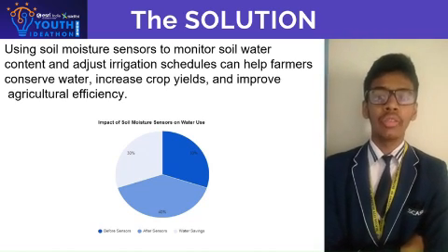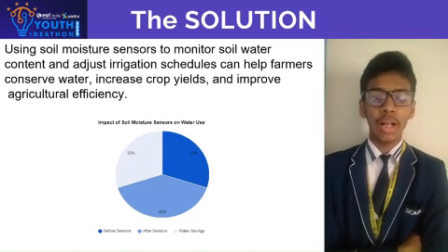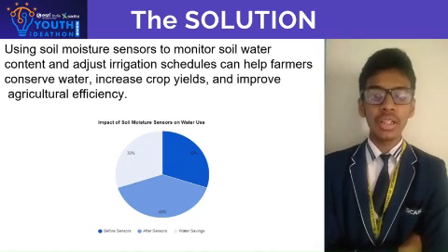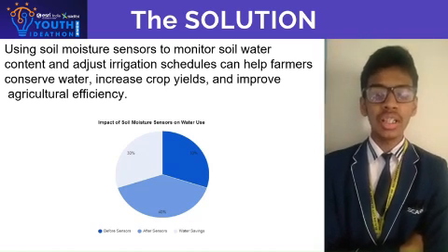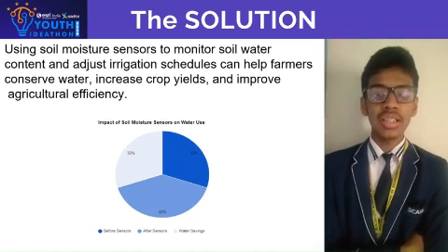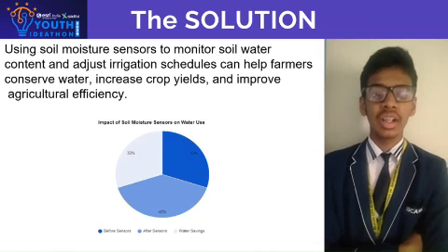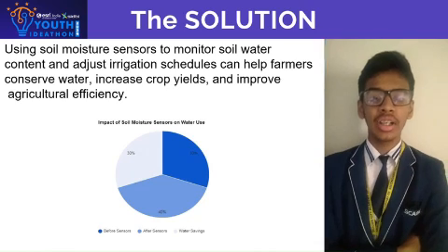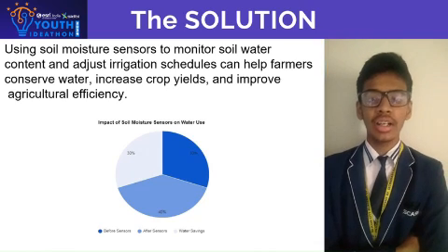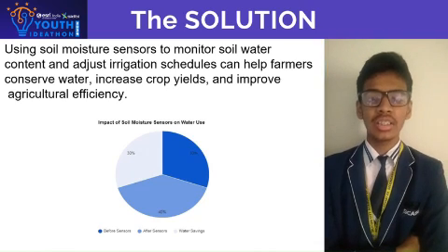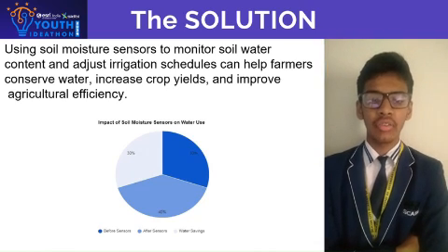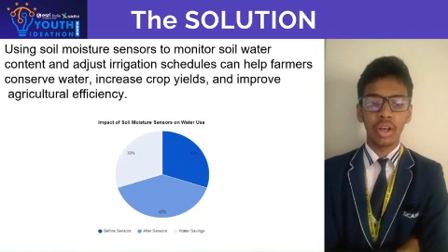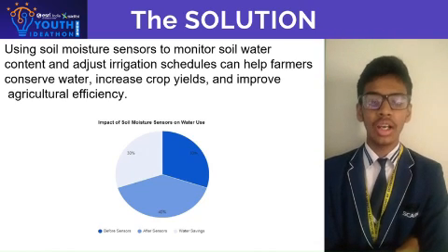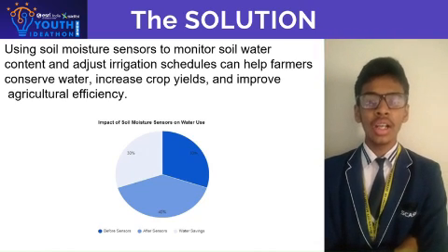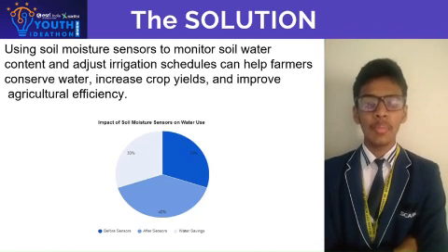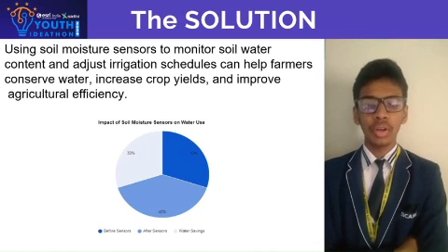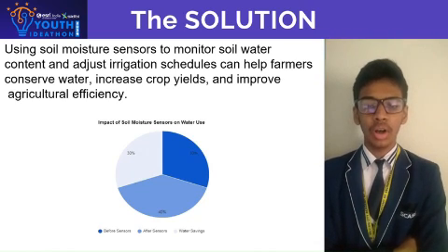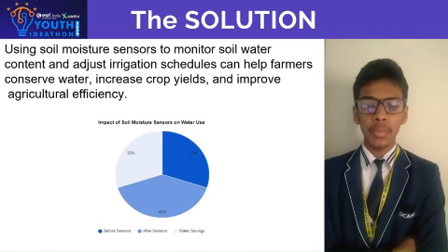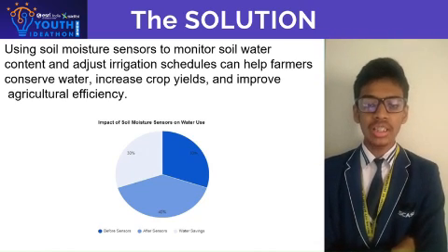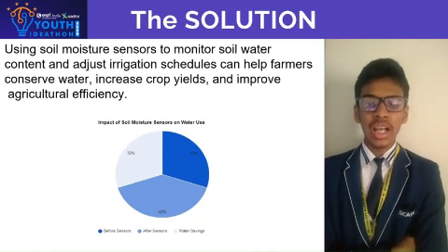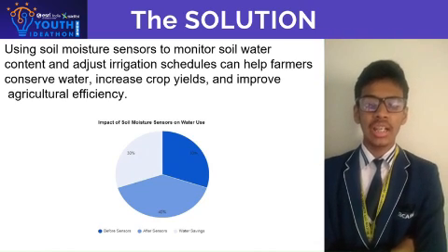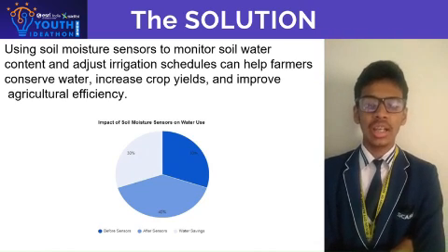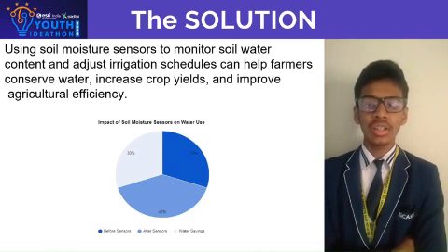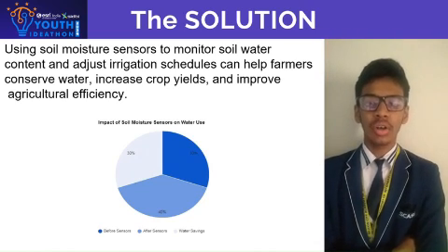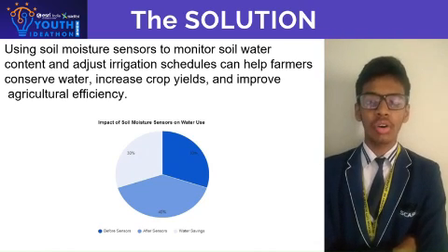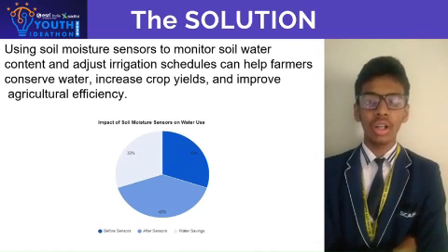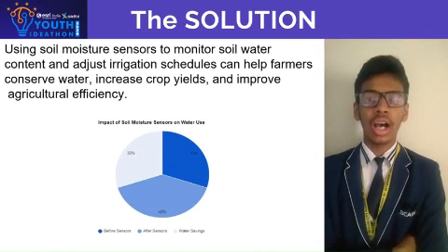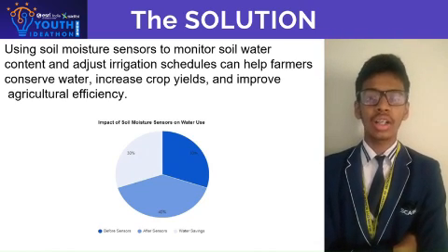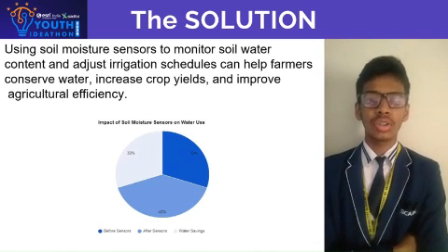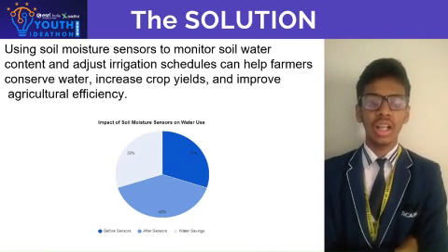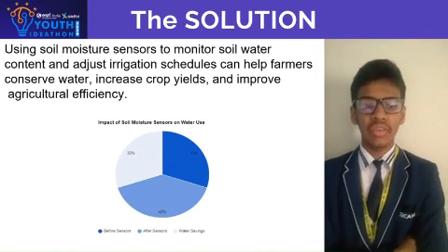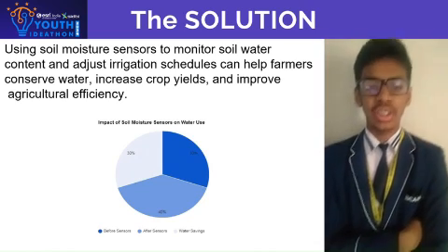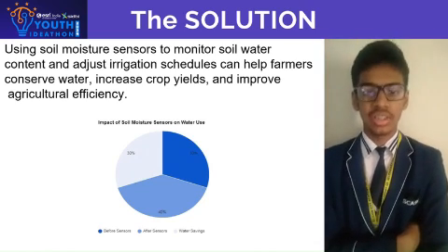By doing so, farmers can significantly save water, improve crop yields, and enhance overall agricultural efficiency.